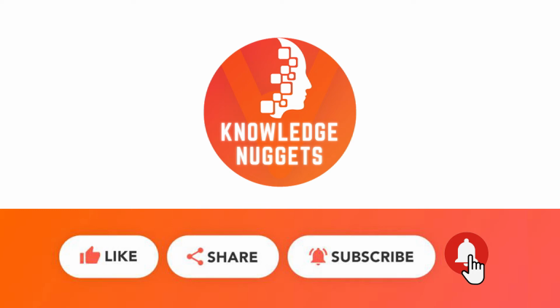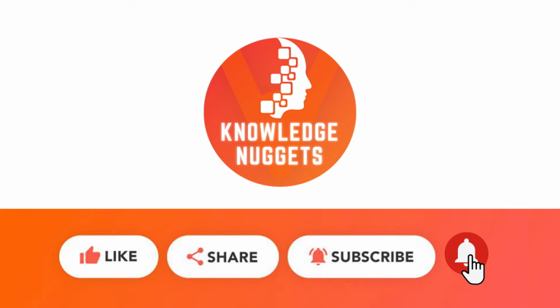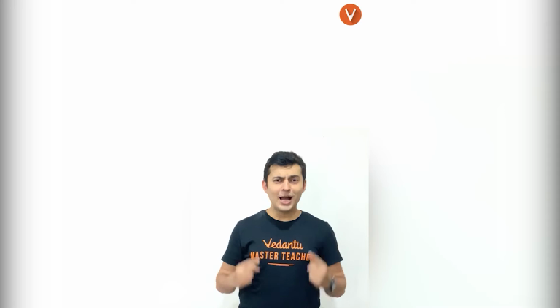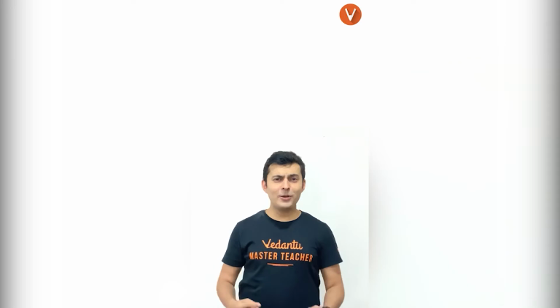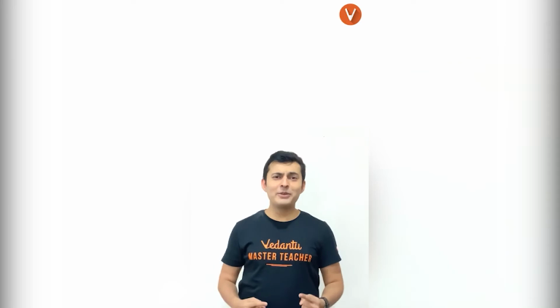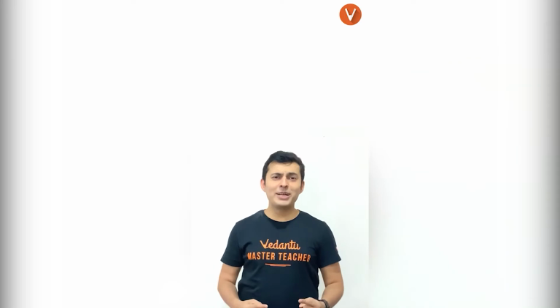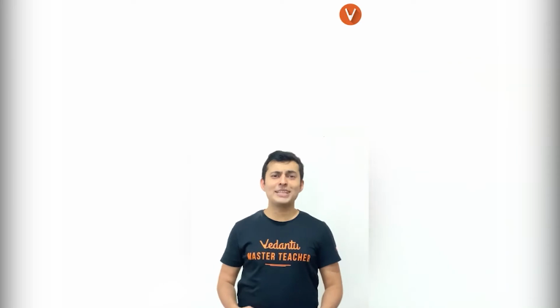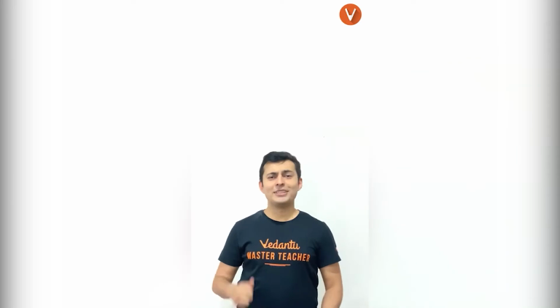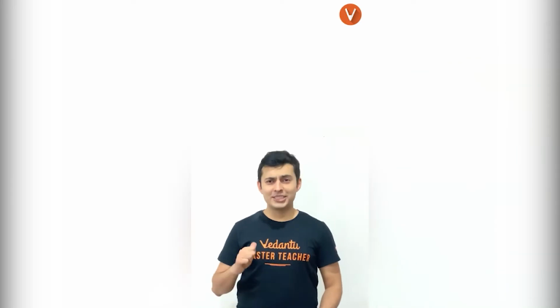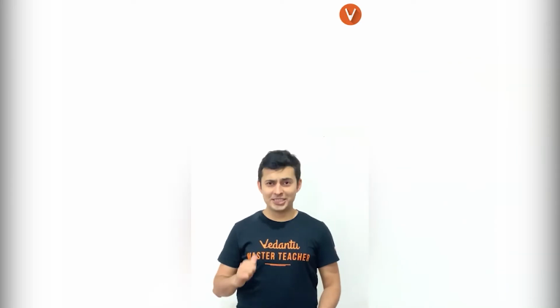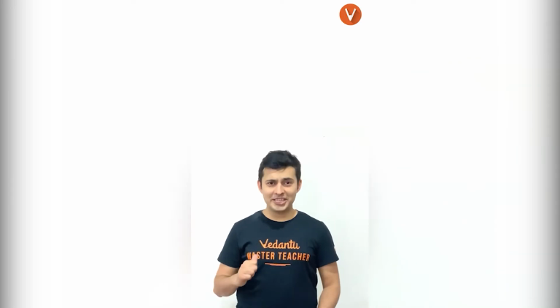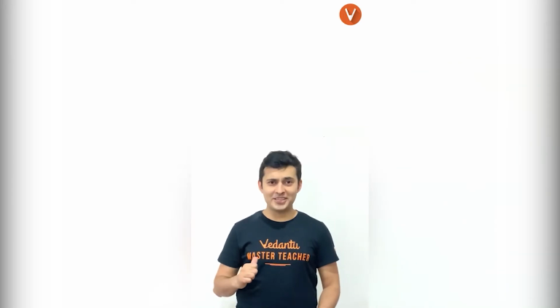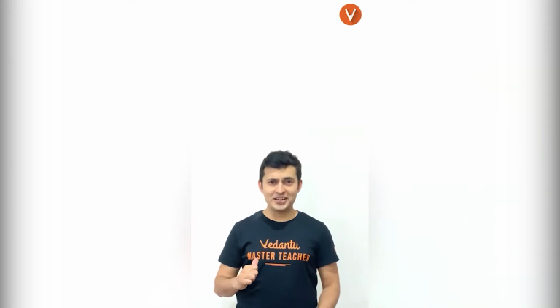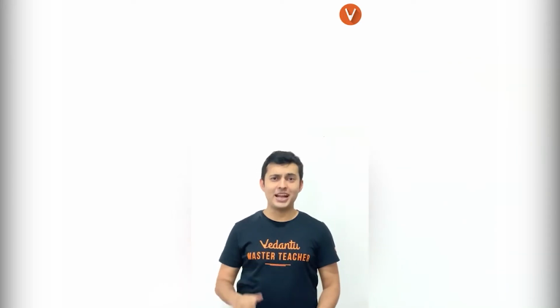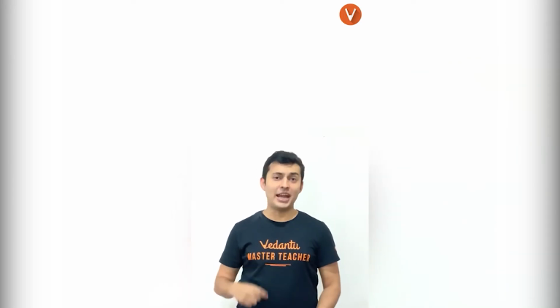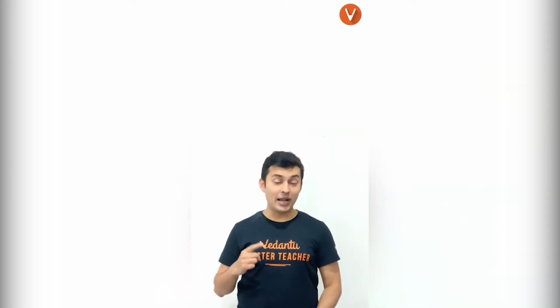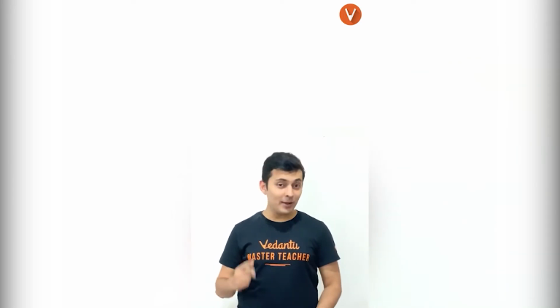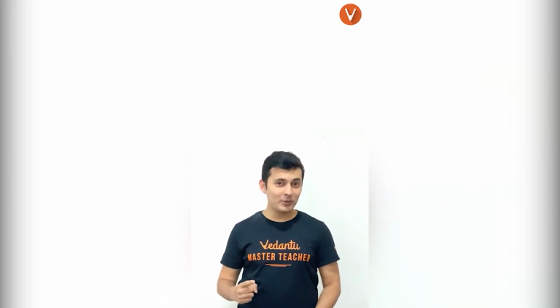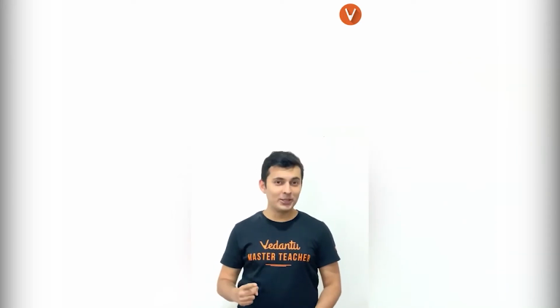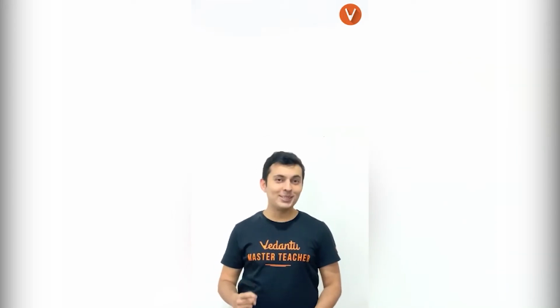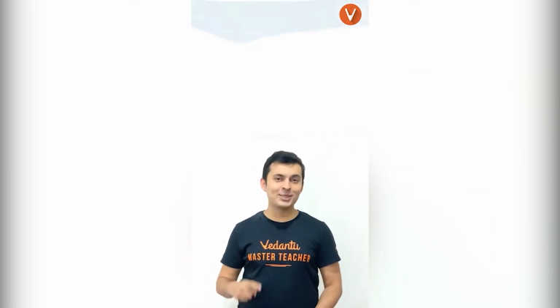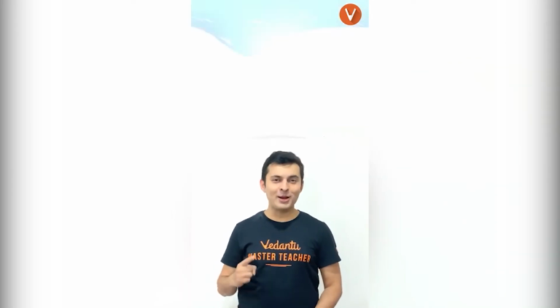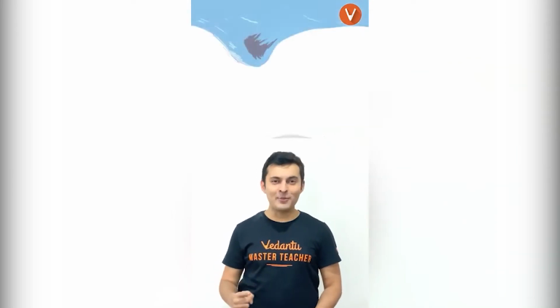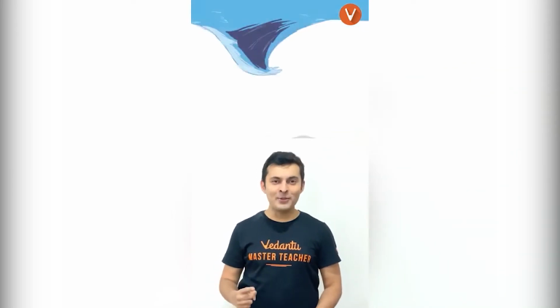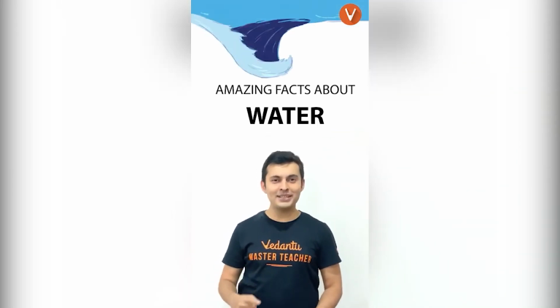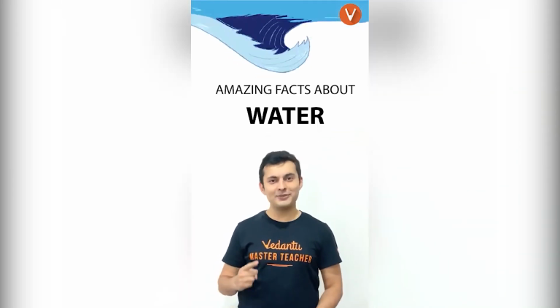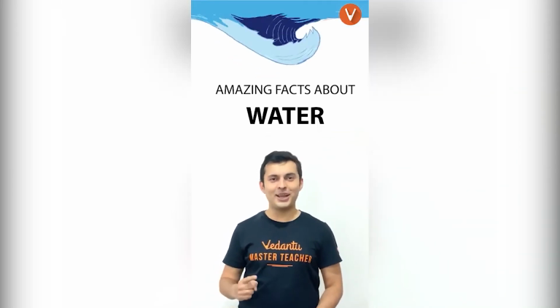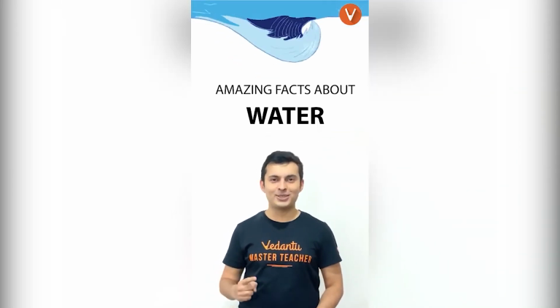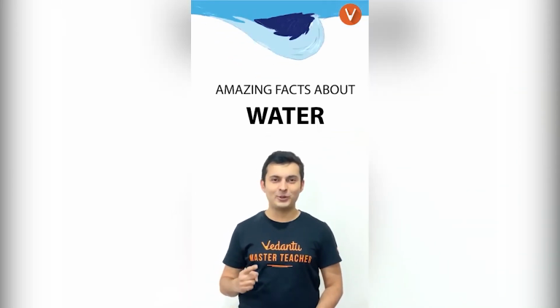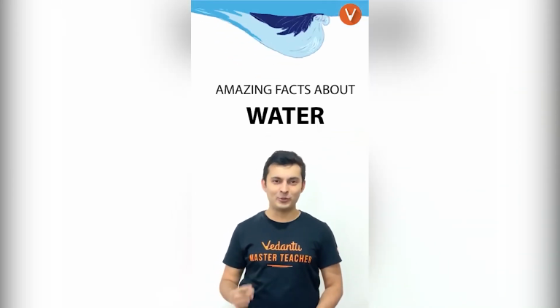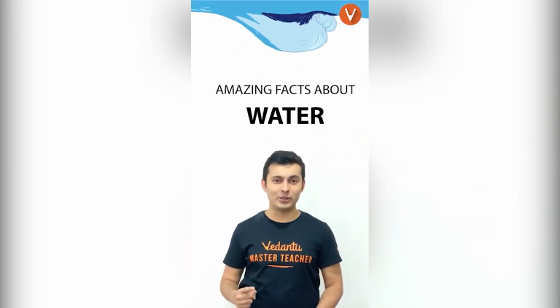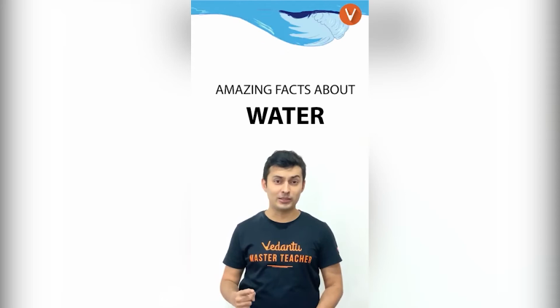Hello everyone, this is Treas here and I'm going to tell you some amazing facts about water.